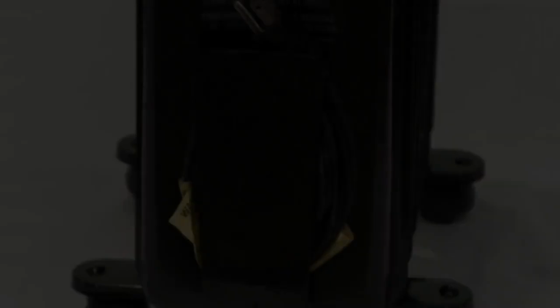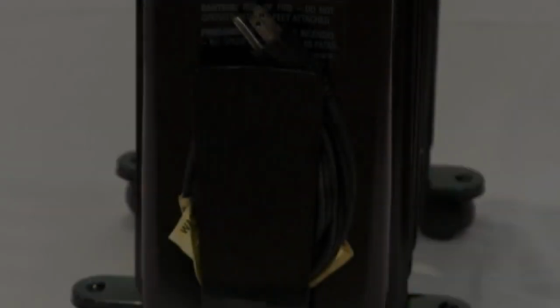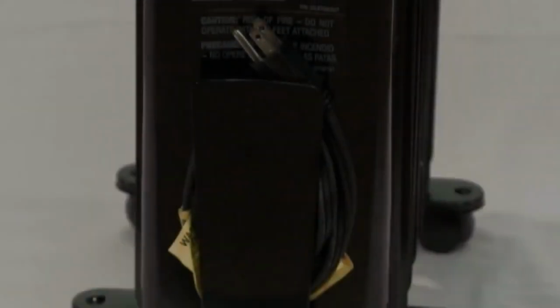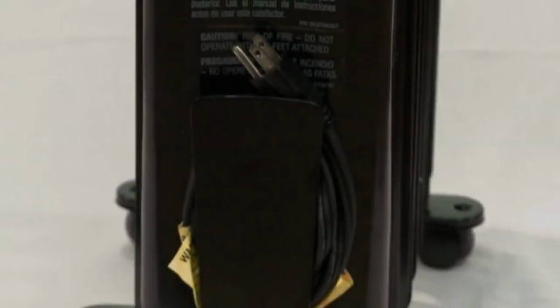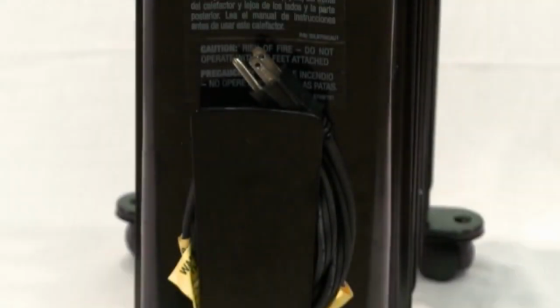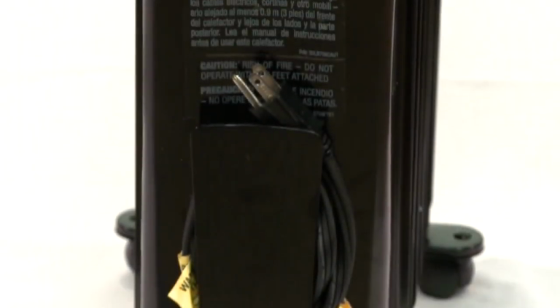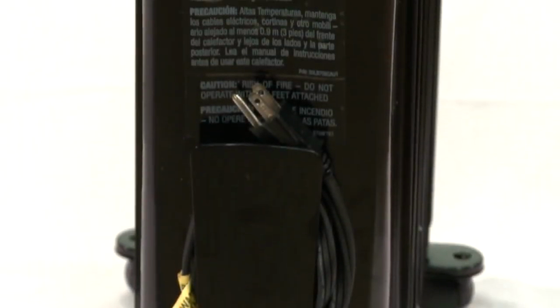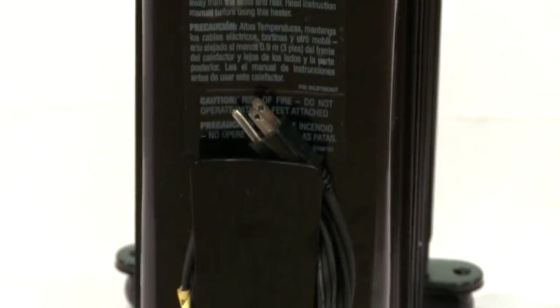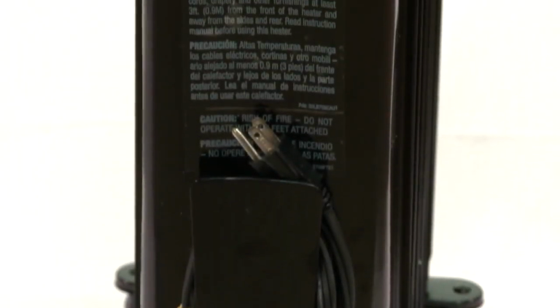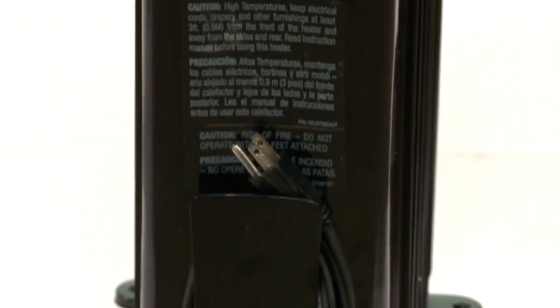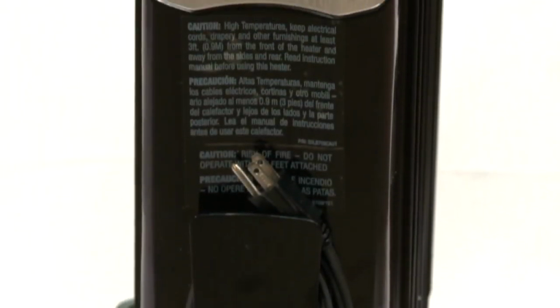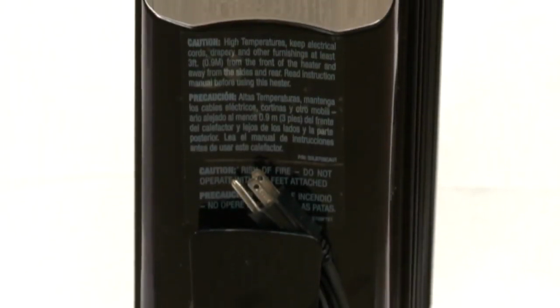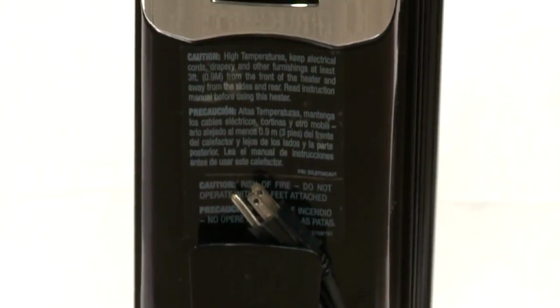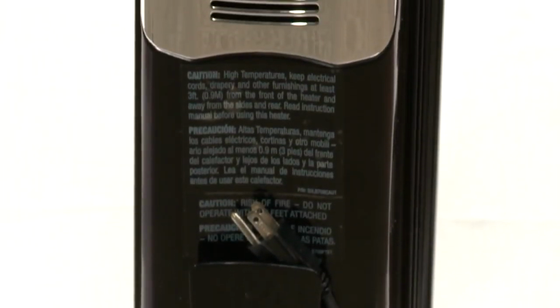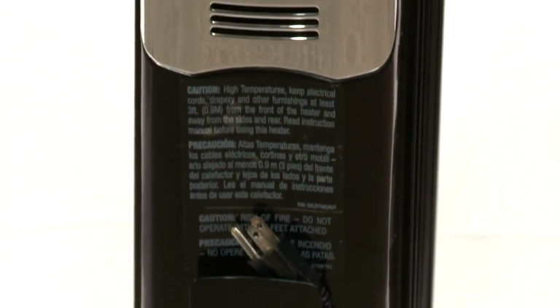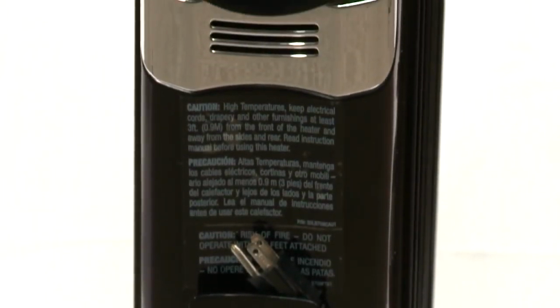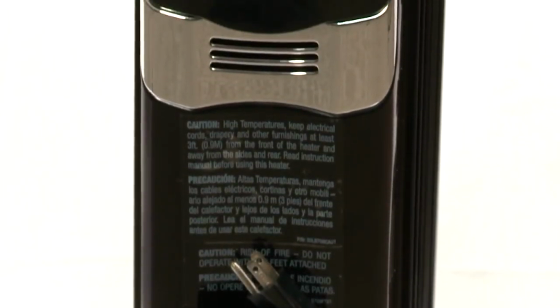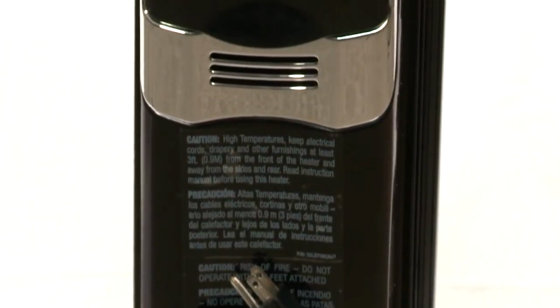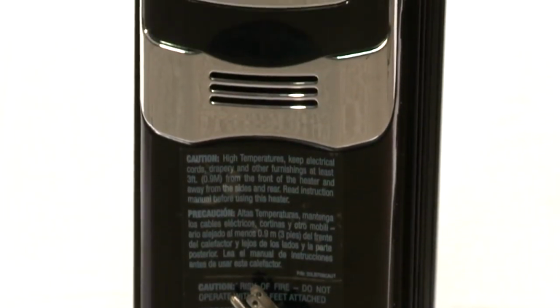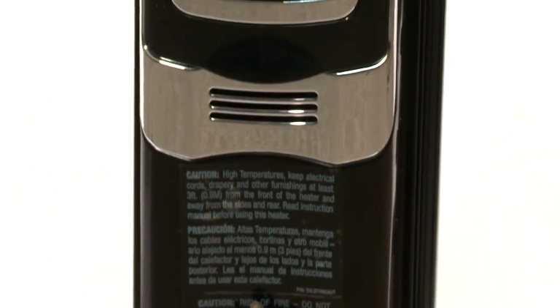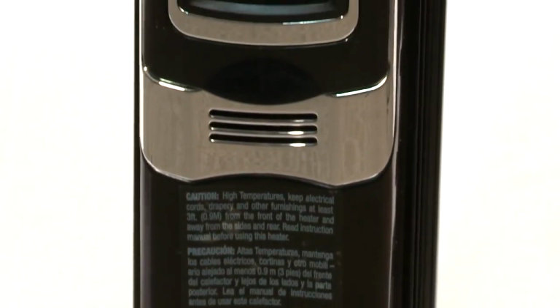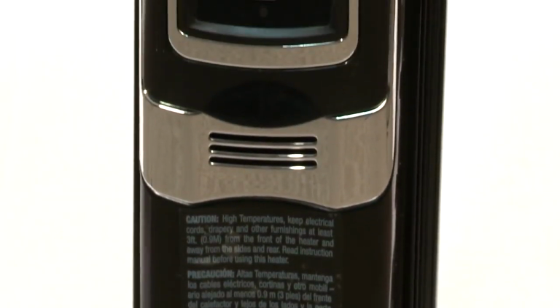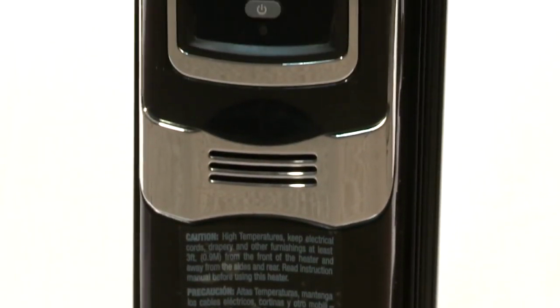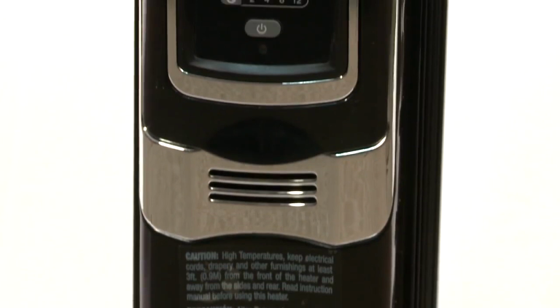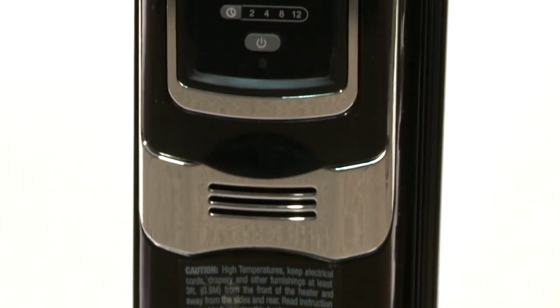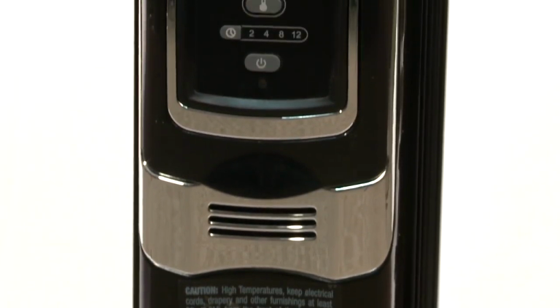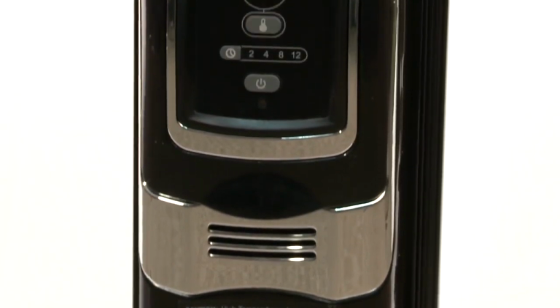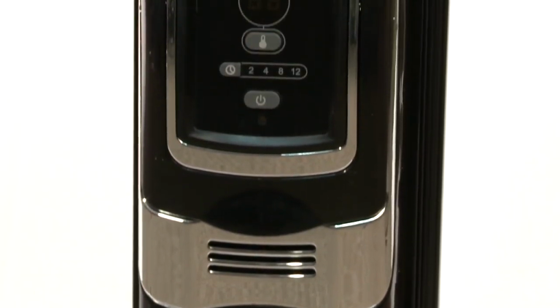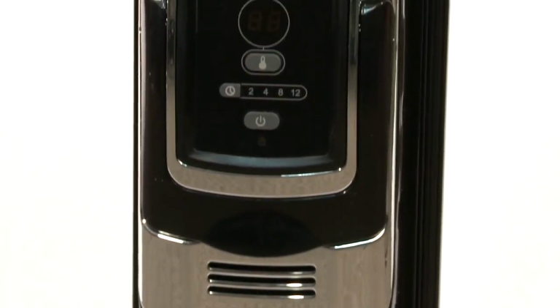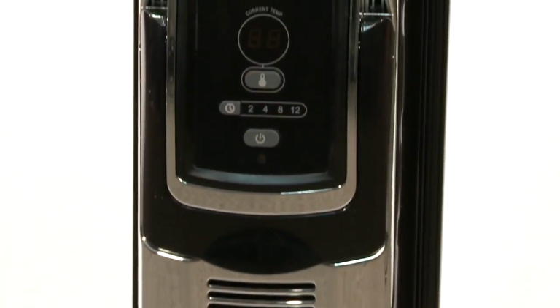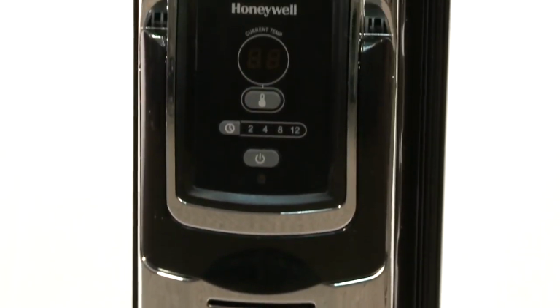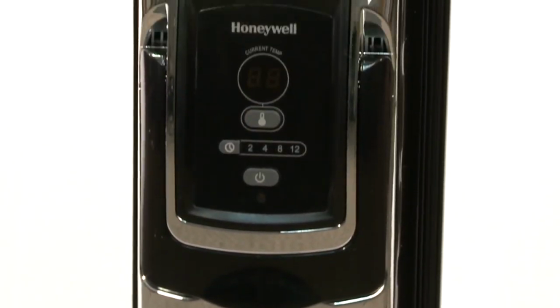Here we are going to show you how to set up and use the settings on your HZ717 Honeywell Electric Radiator.